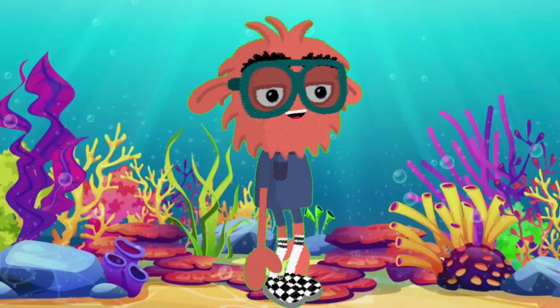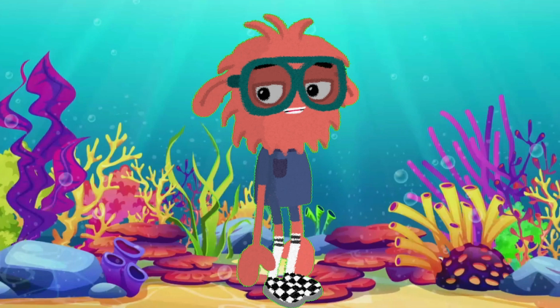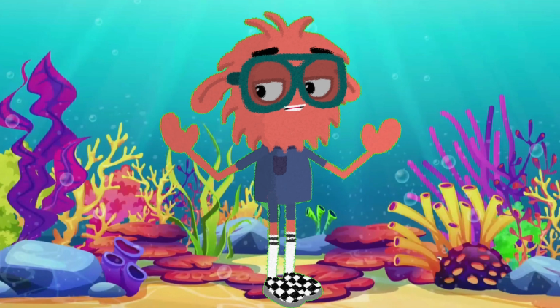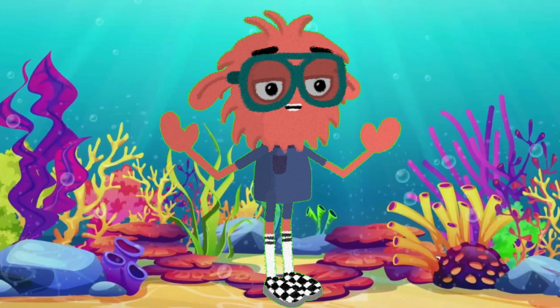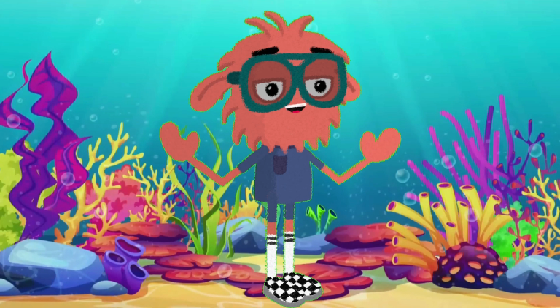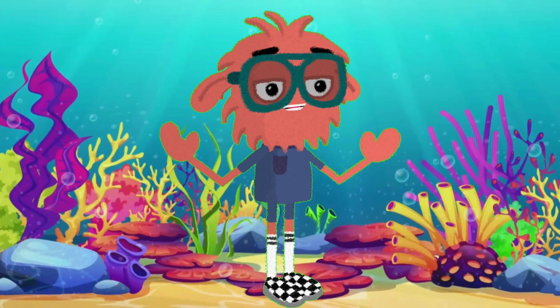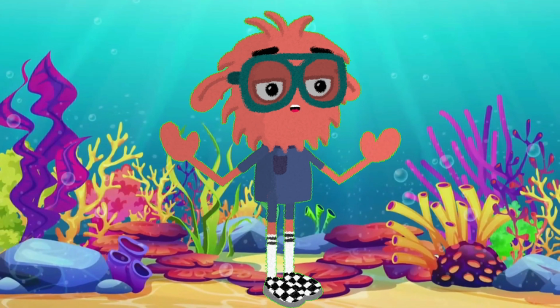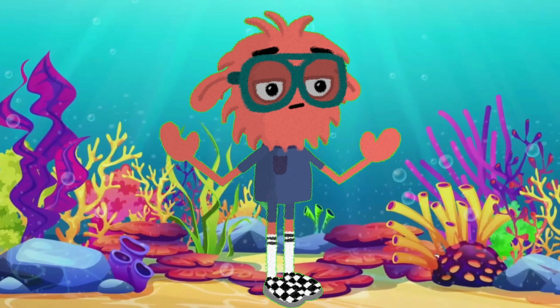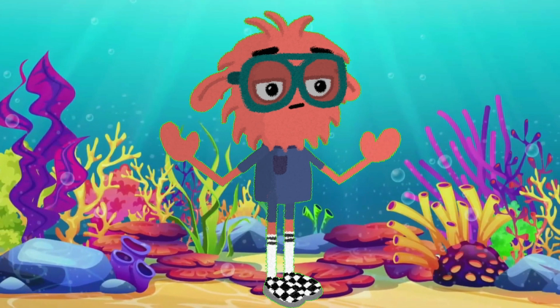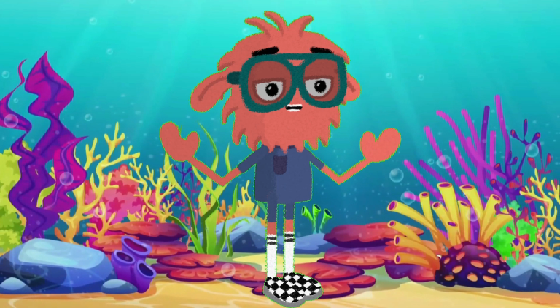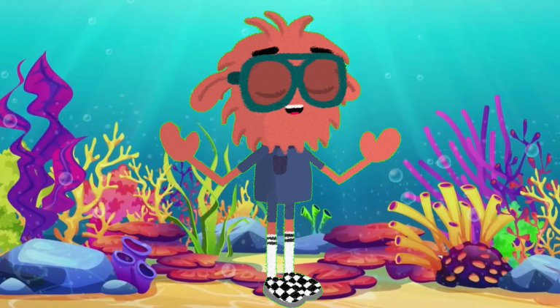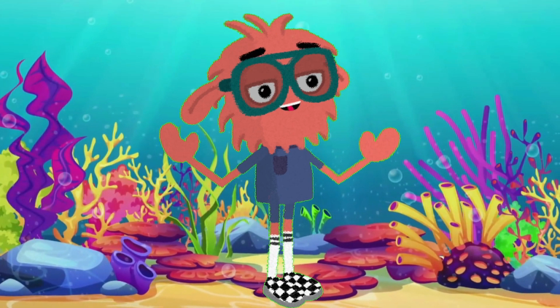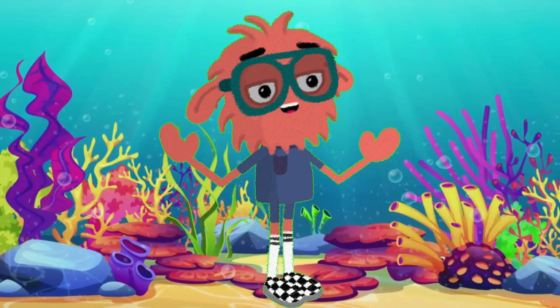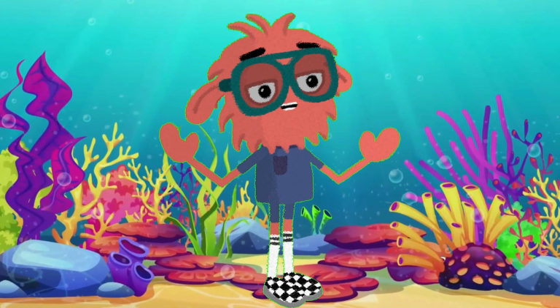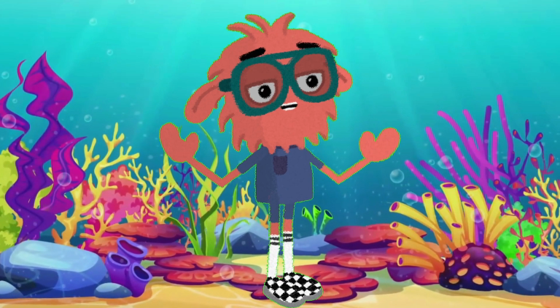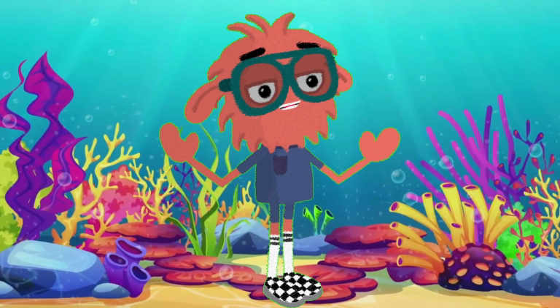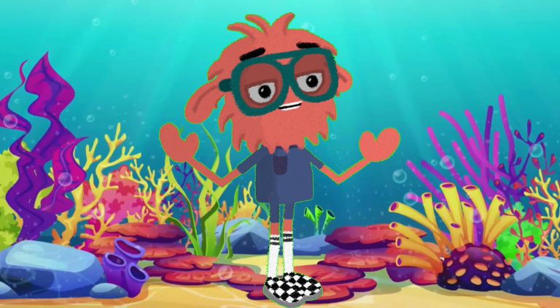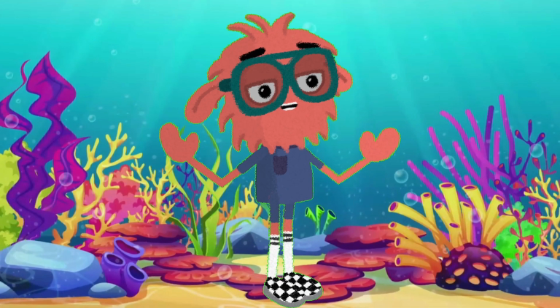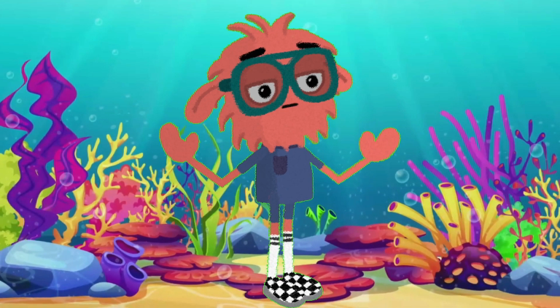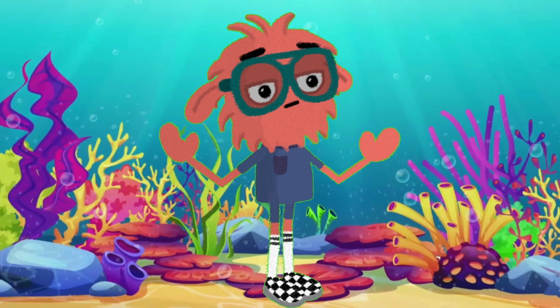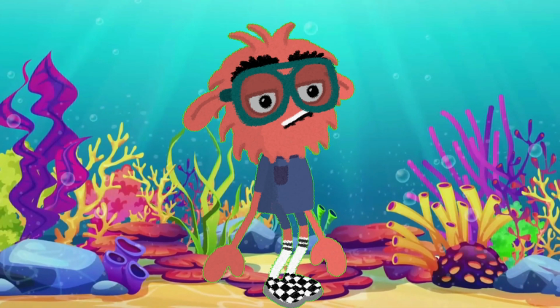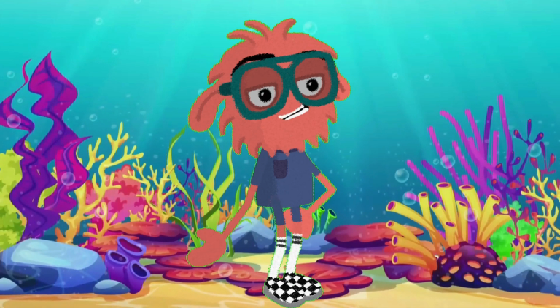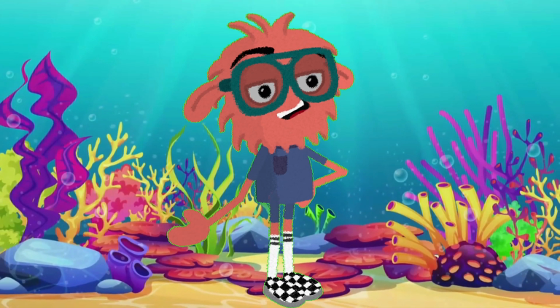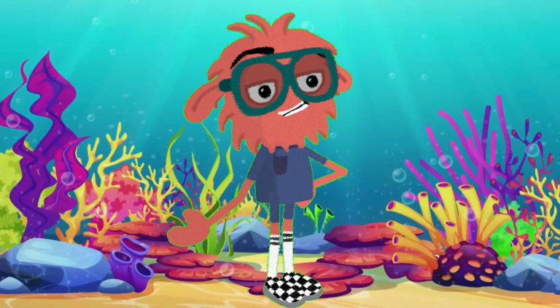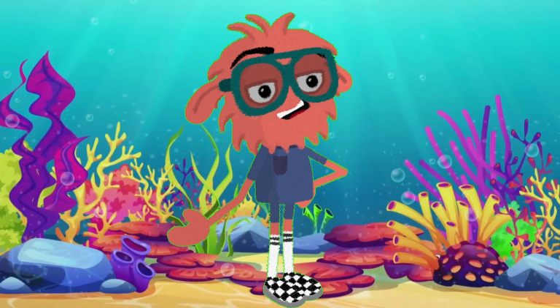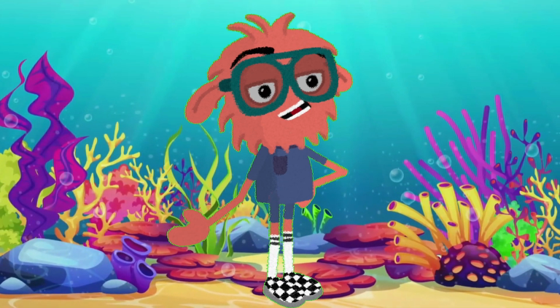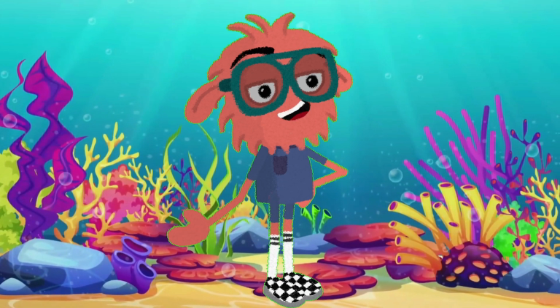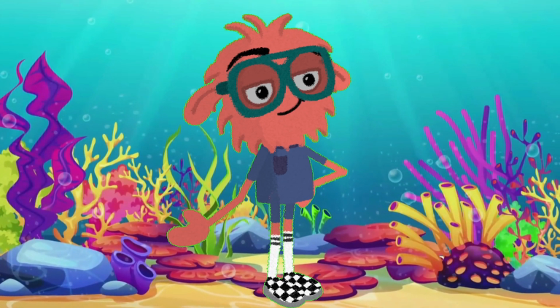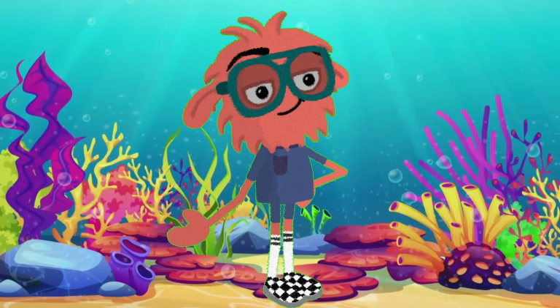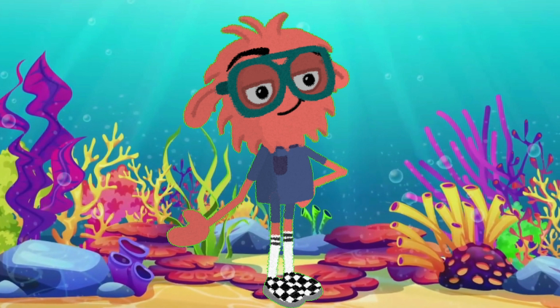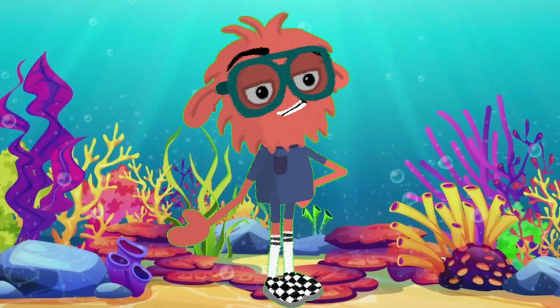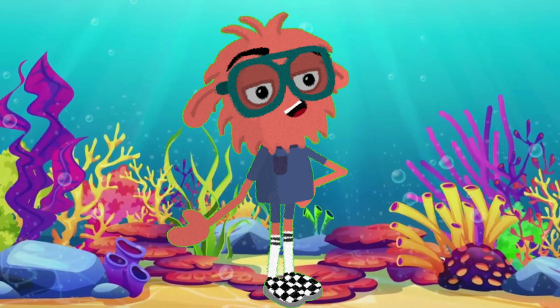Hello, Ocean Explorers! Today we're diving deep to meet some of the most fascinating creatures of the sea. Let's go!